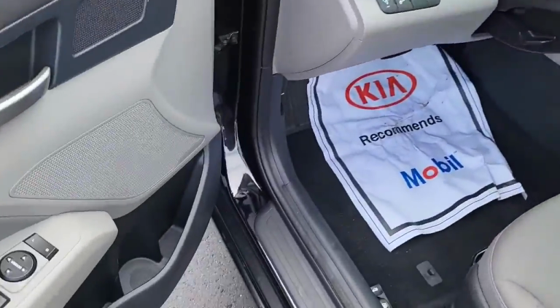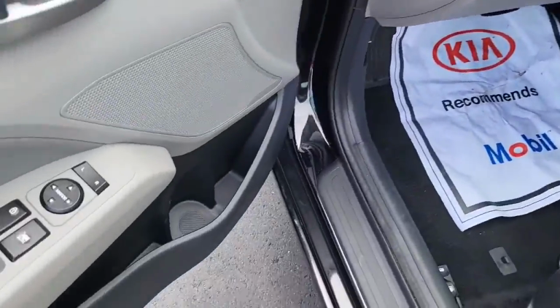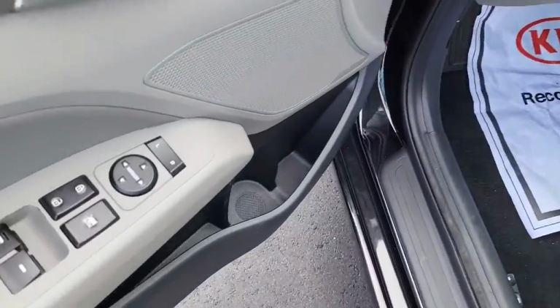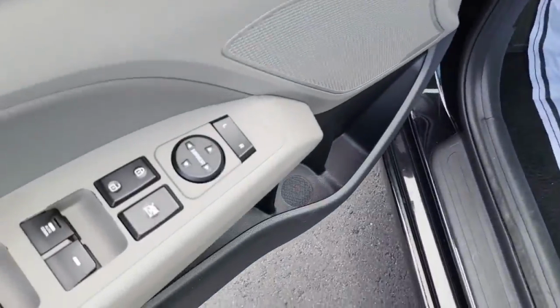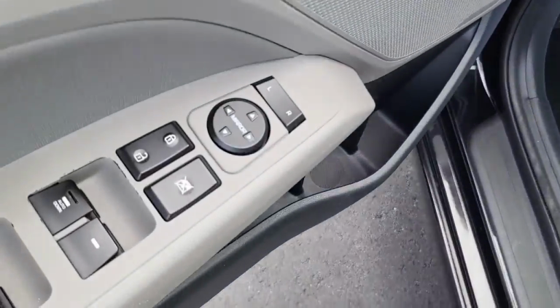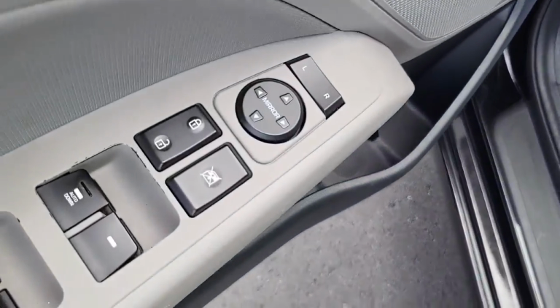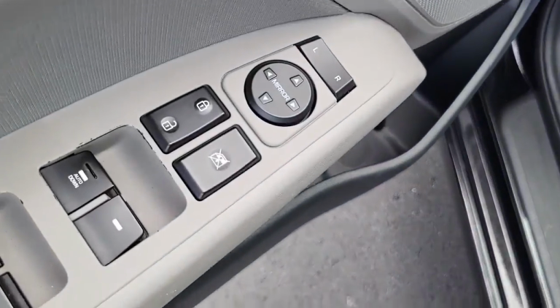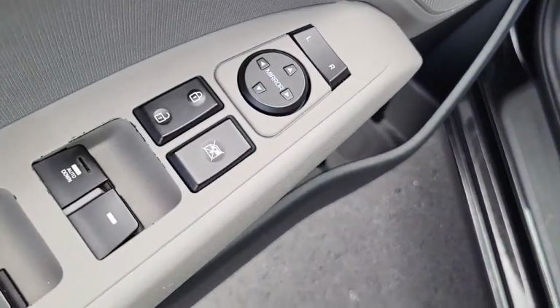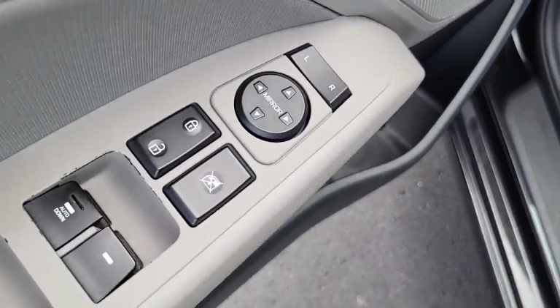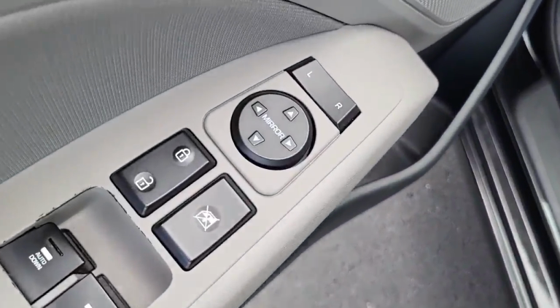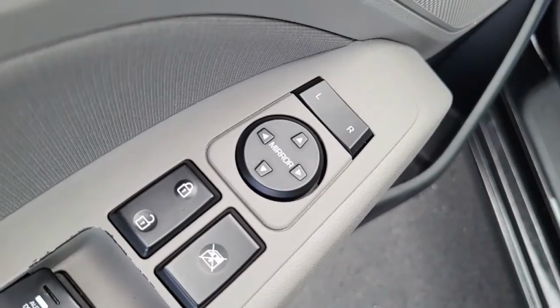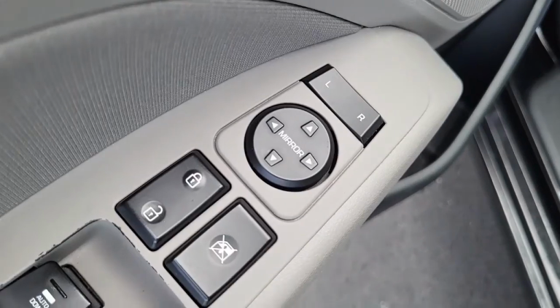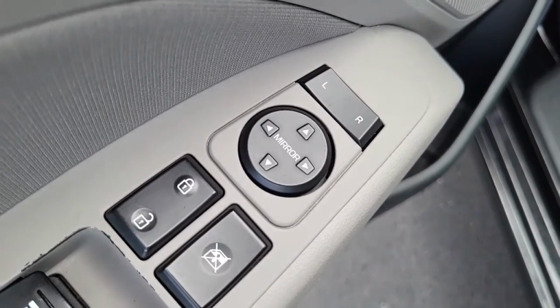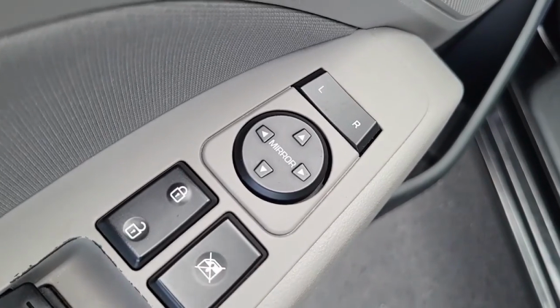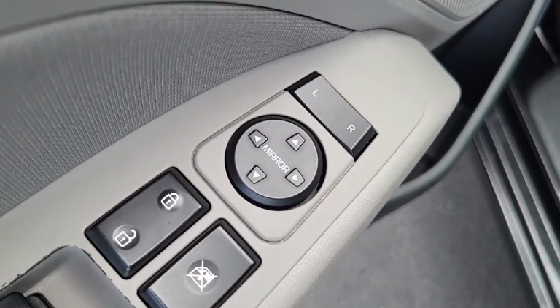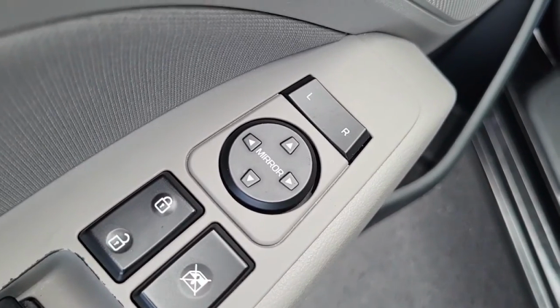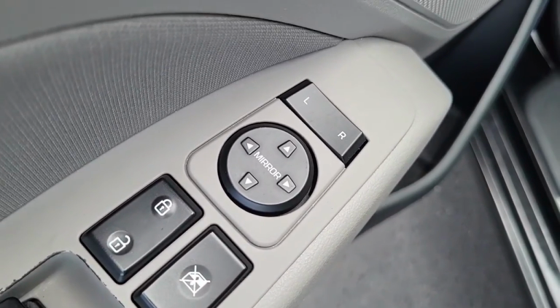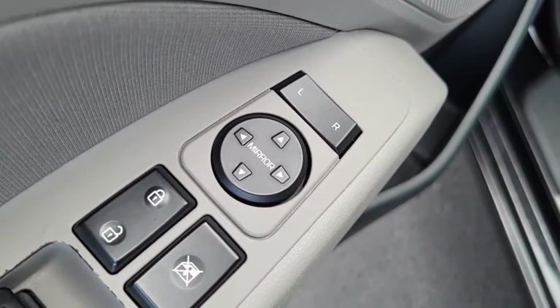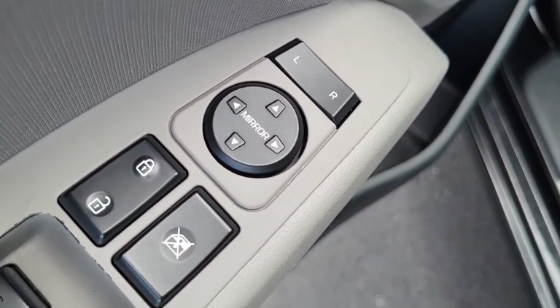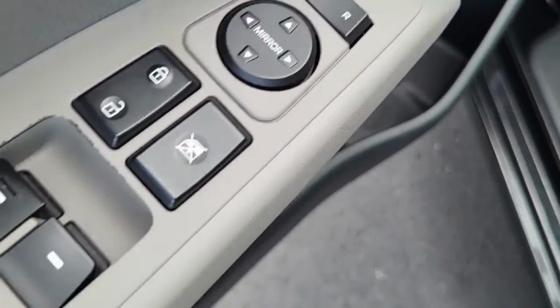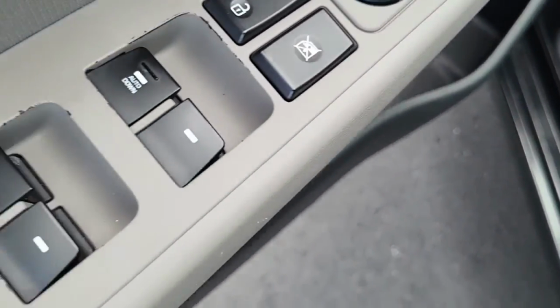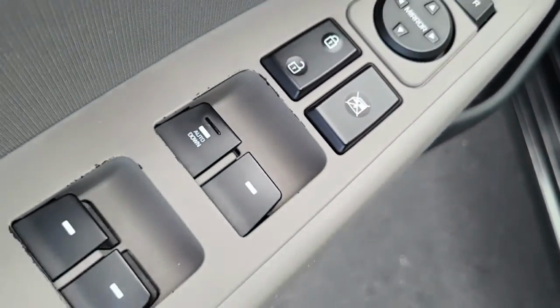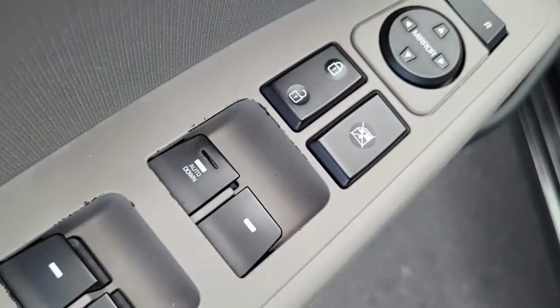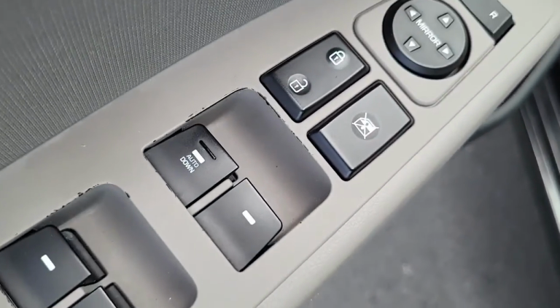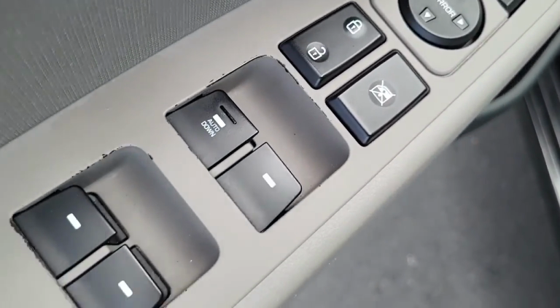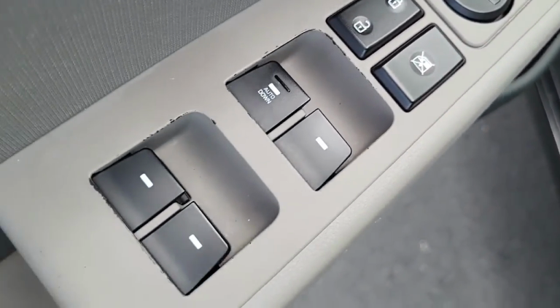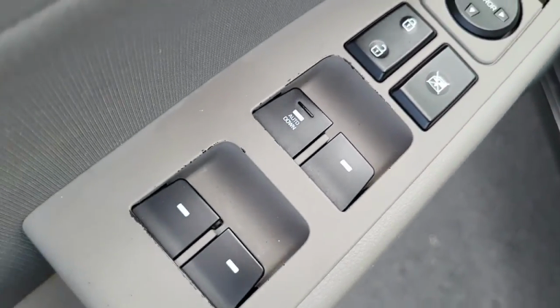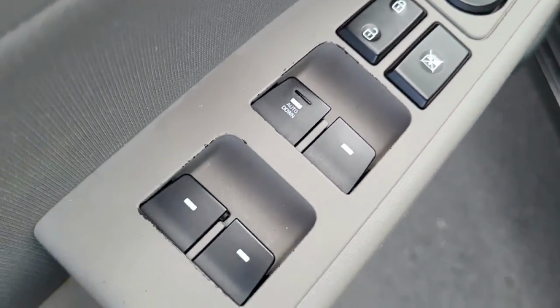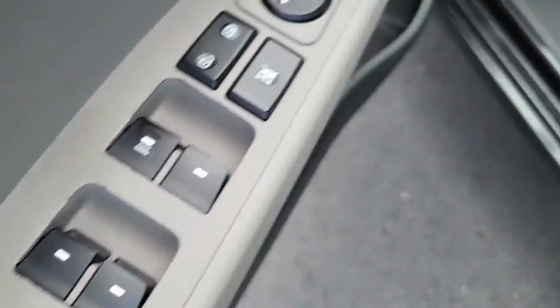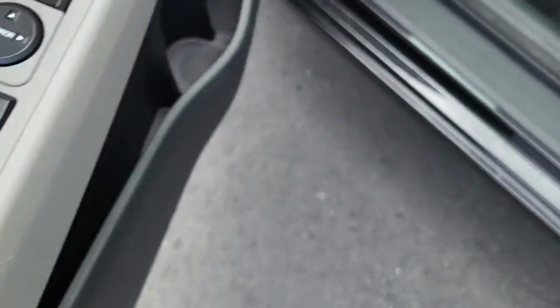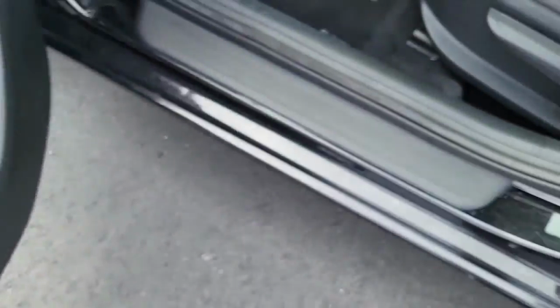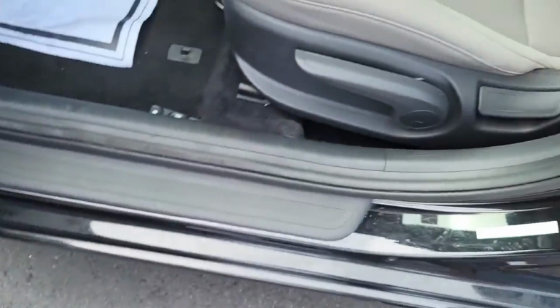Coming to the driver's side door, it's got your power mirrors for adjustment, power windows, and power locks.